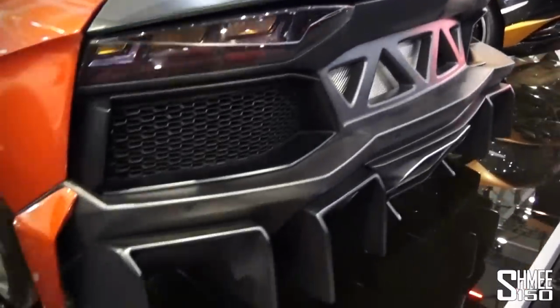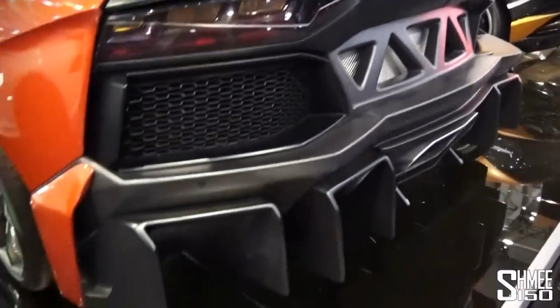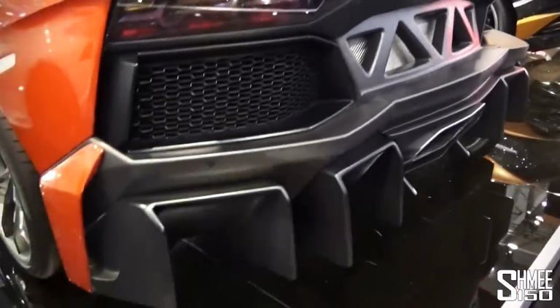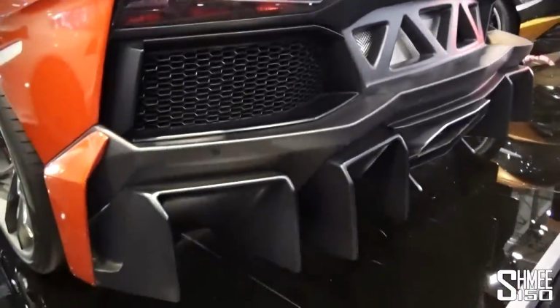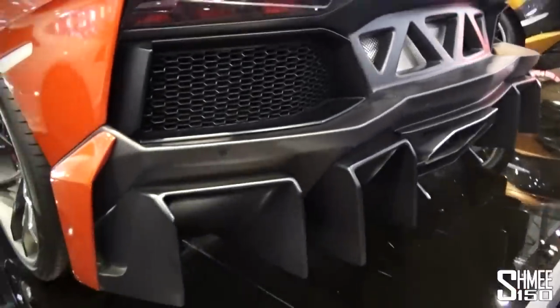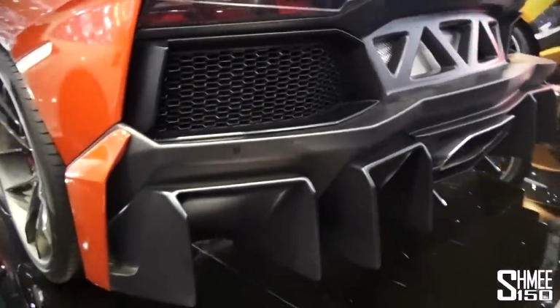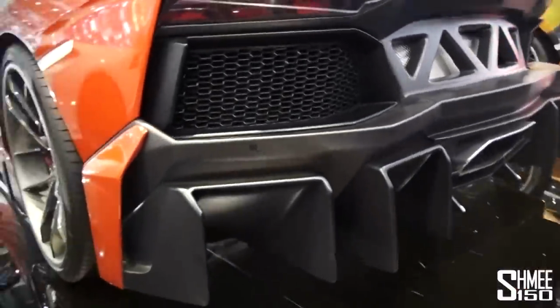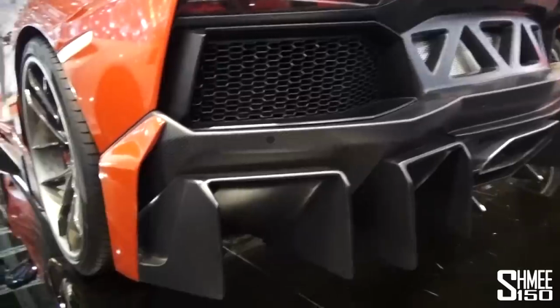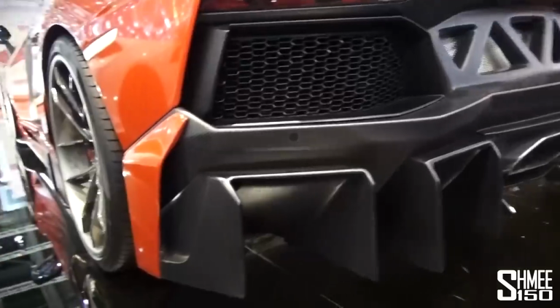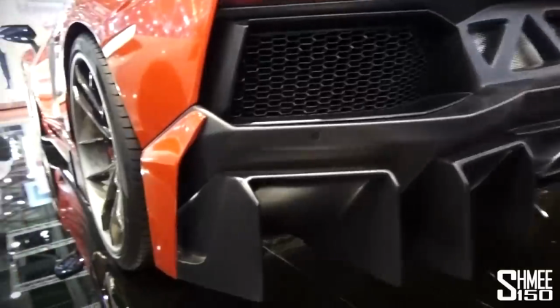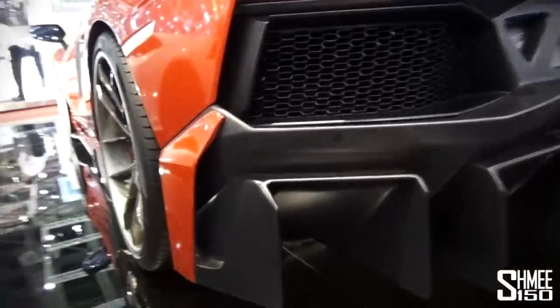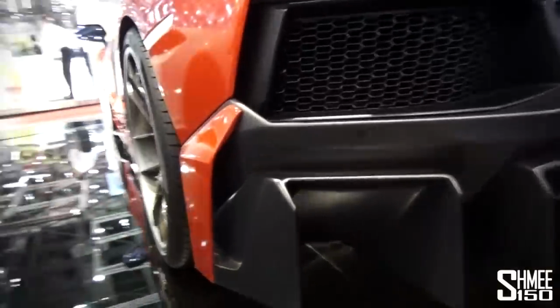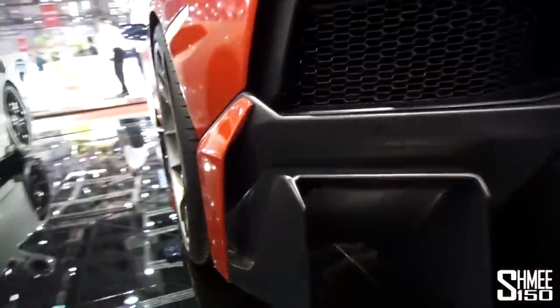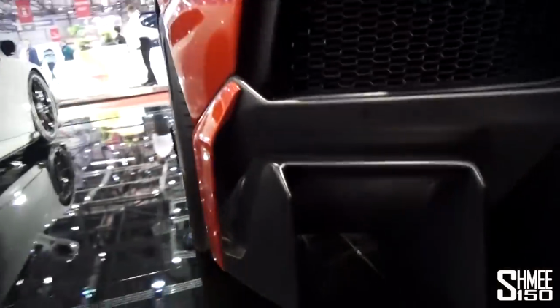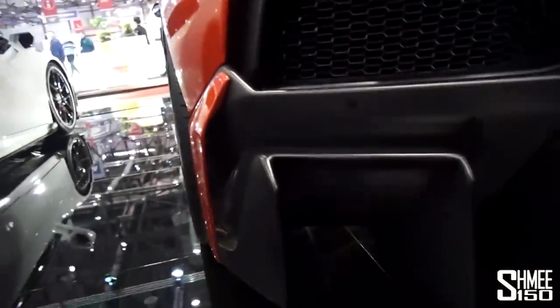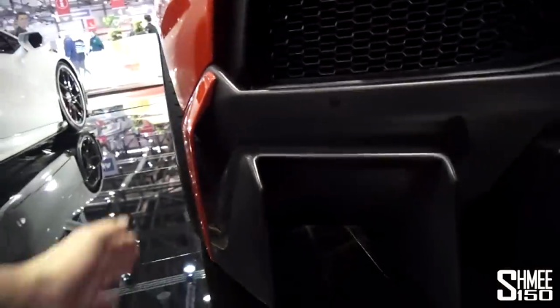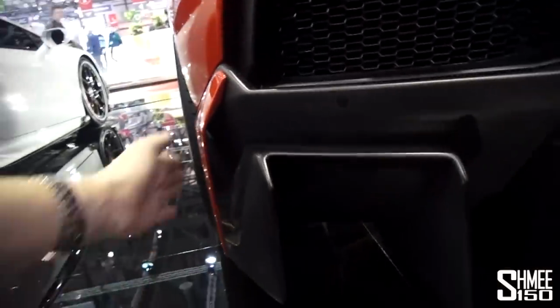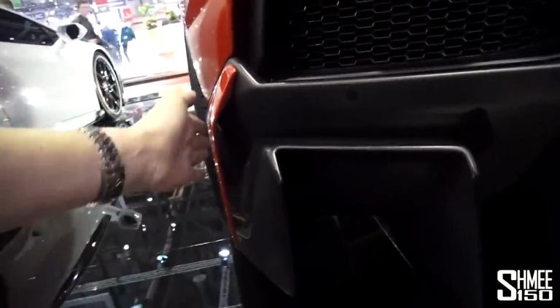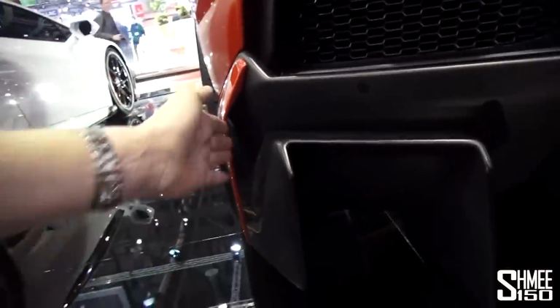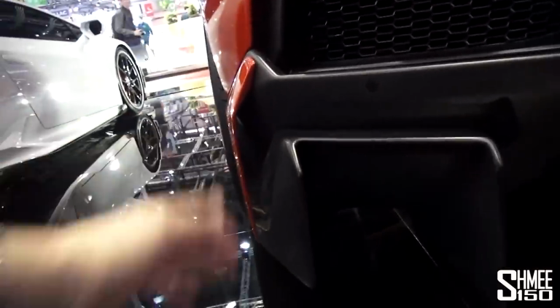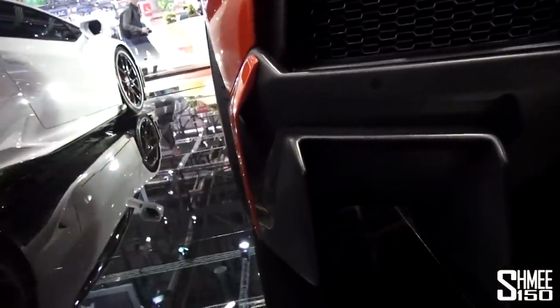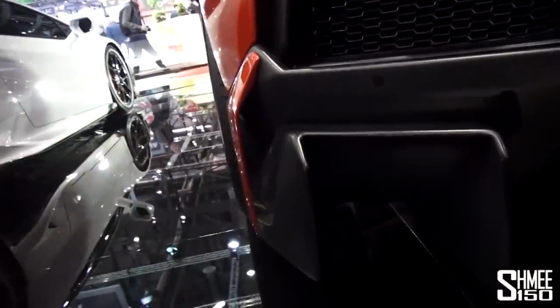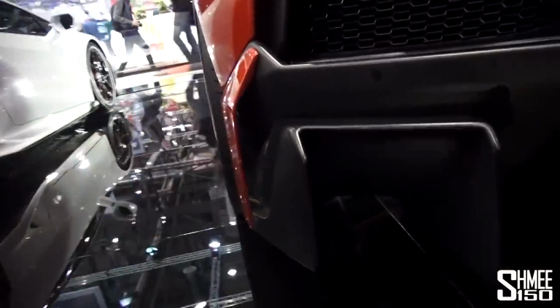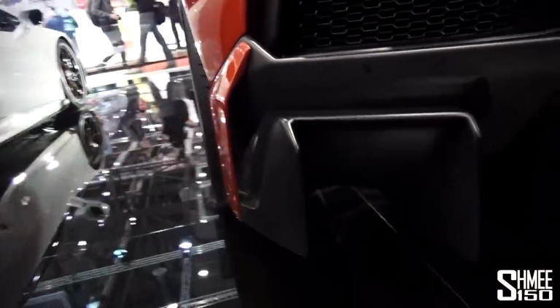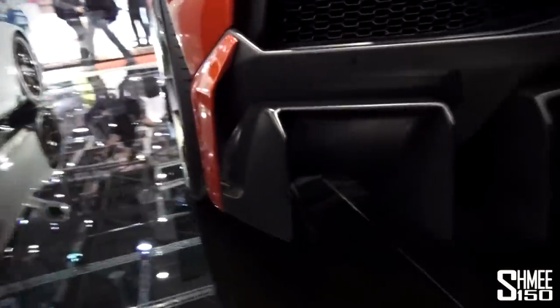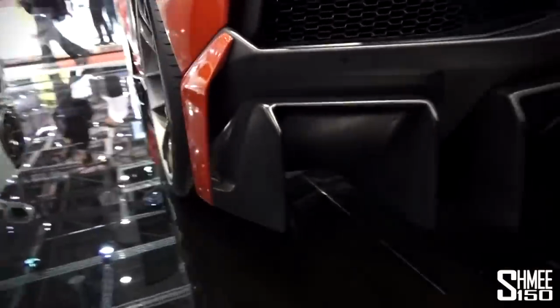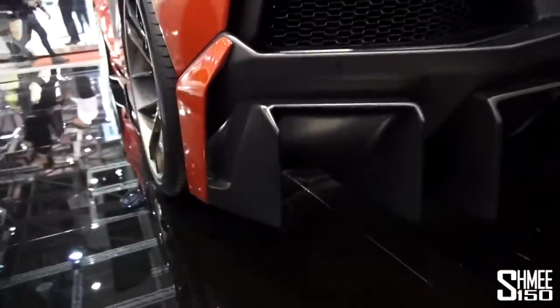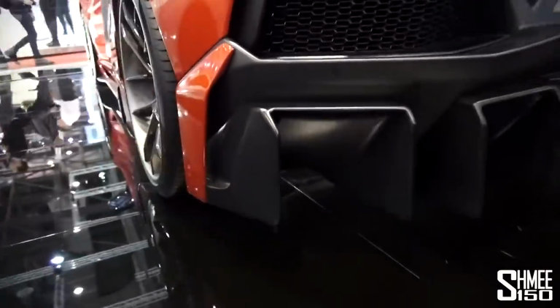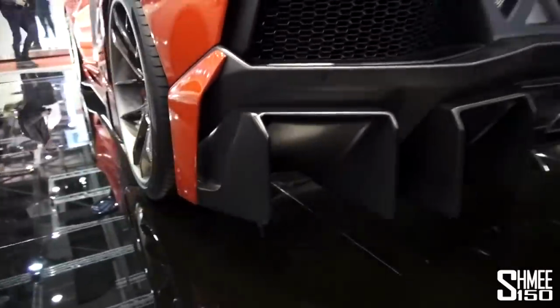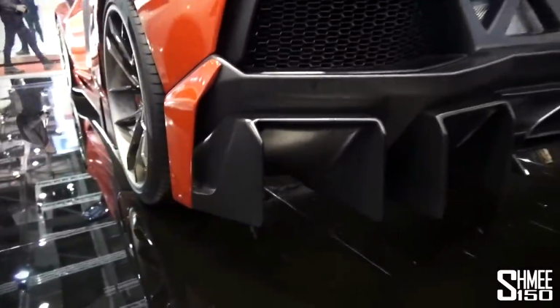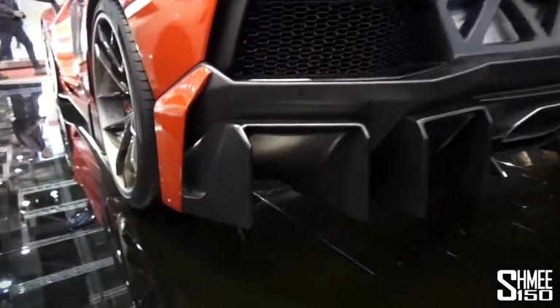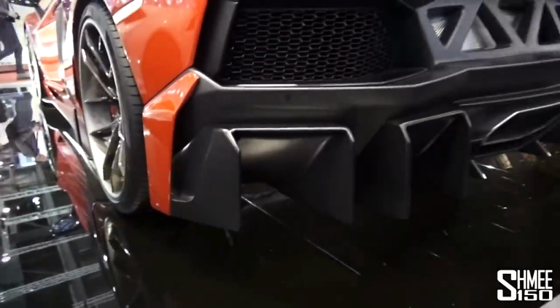The exhaust is tucked in behind it — pretty menacing exhaust. And there's even an extra piece here managing the flow around the back of the wheel section.